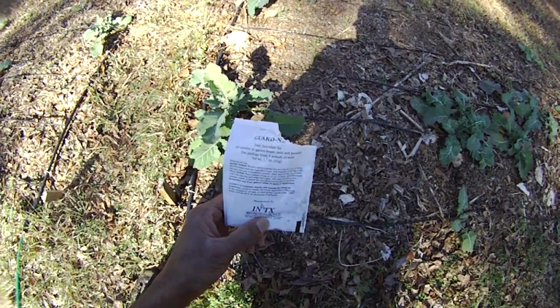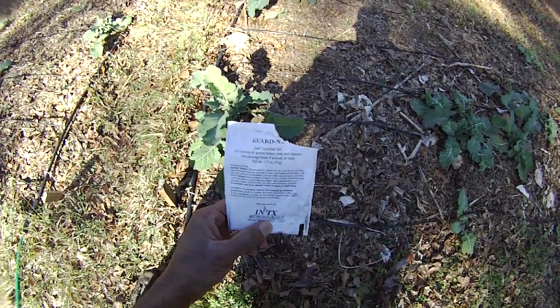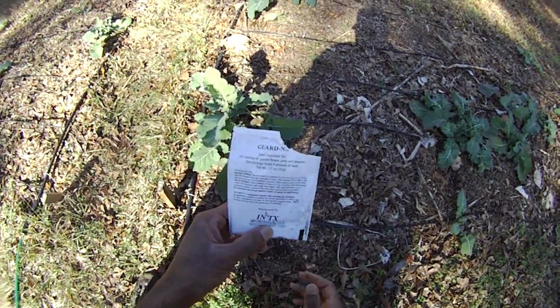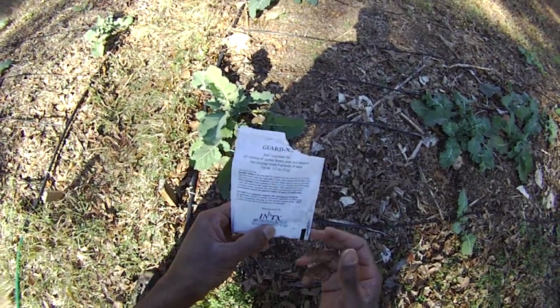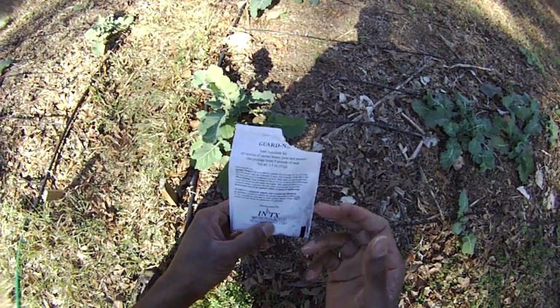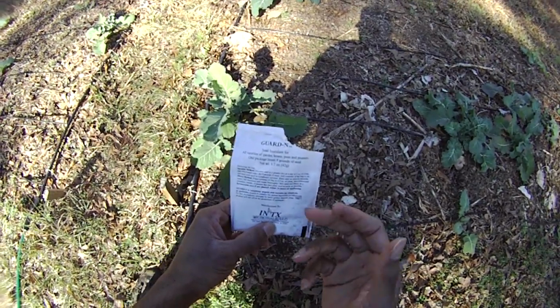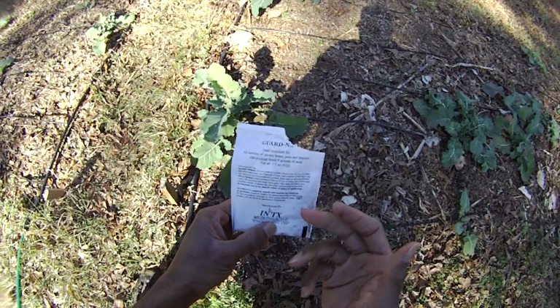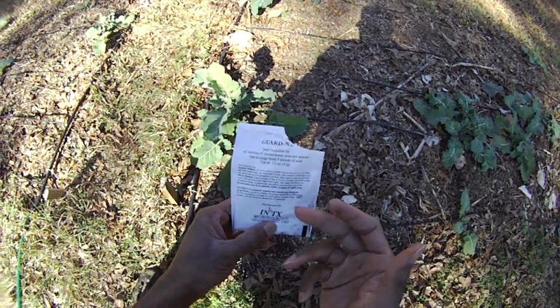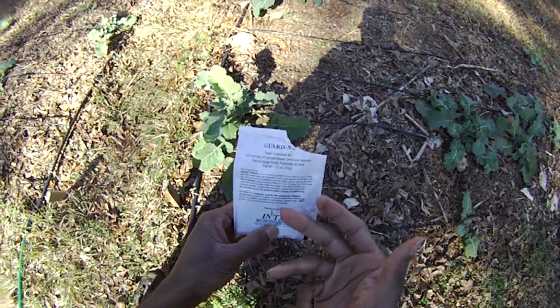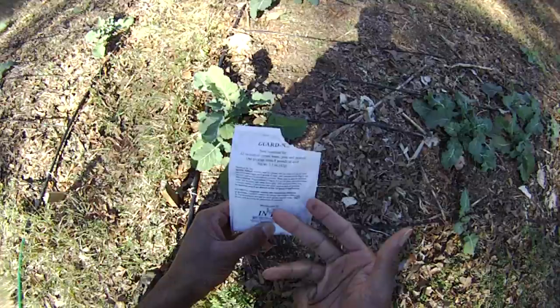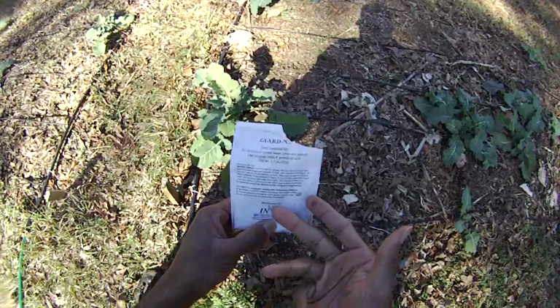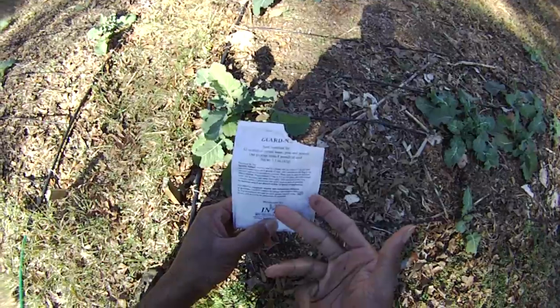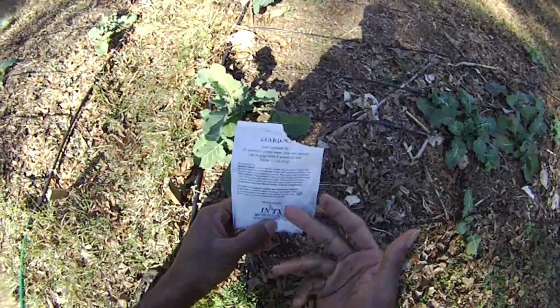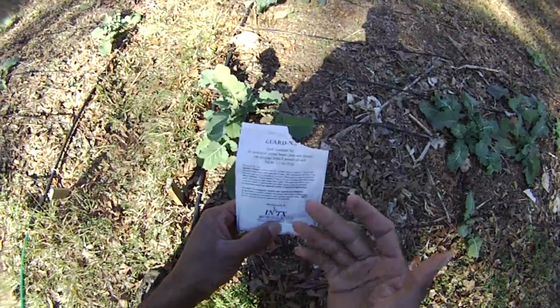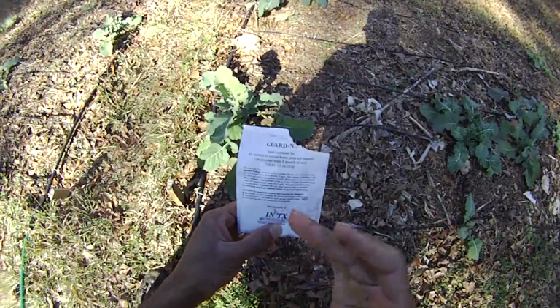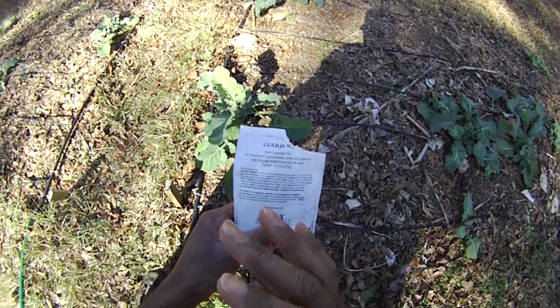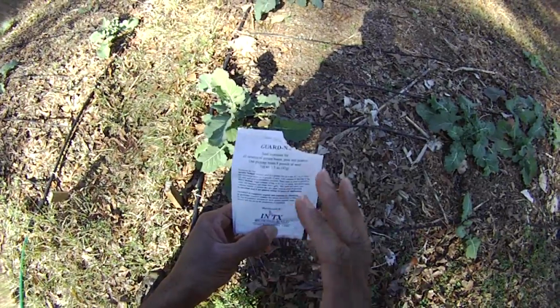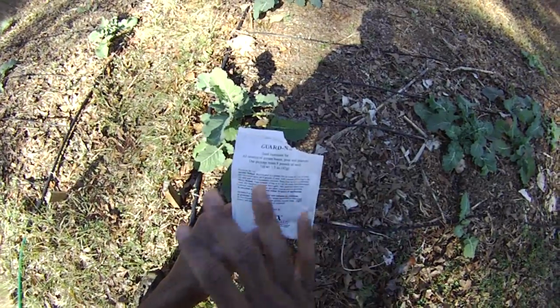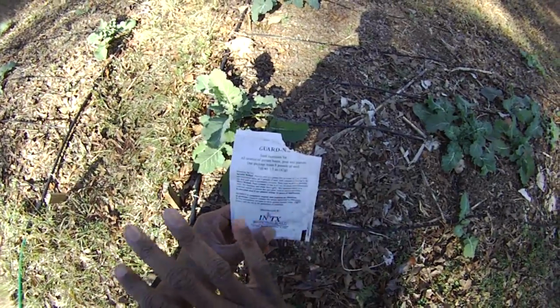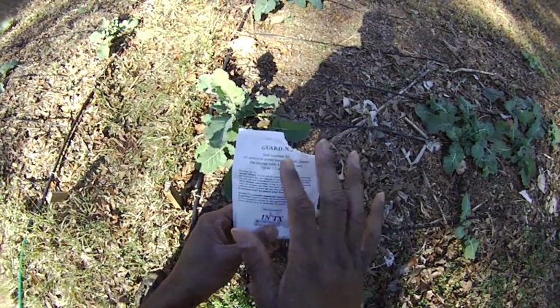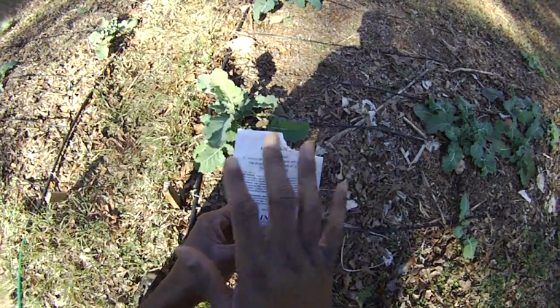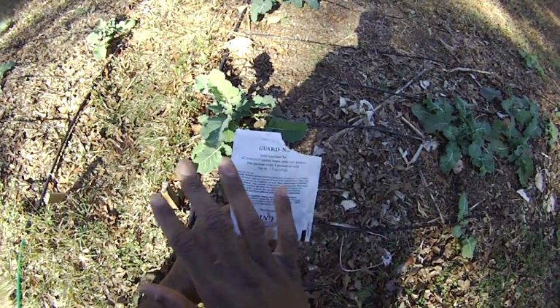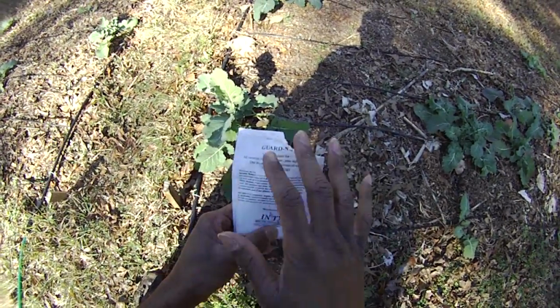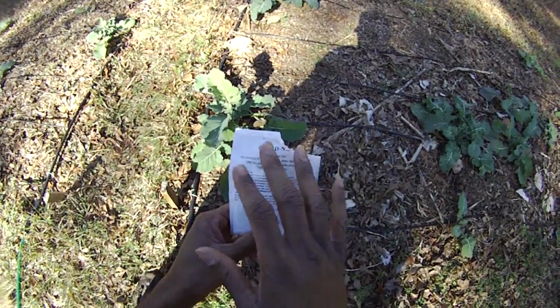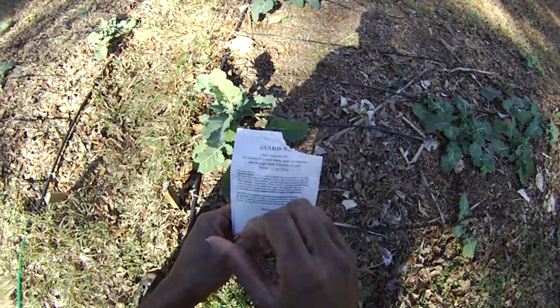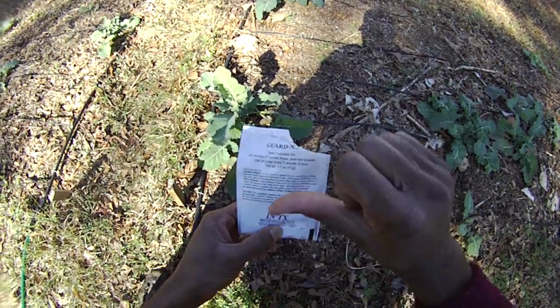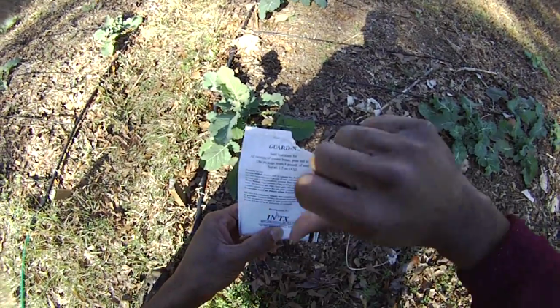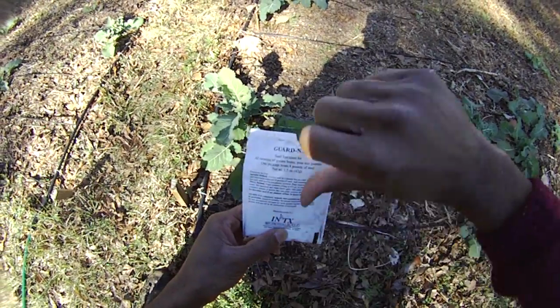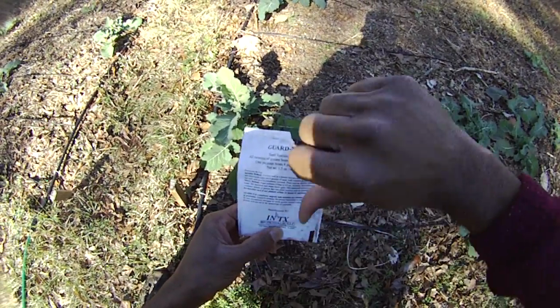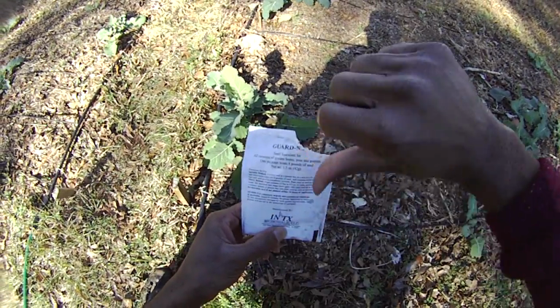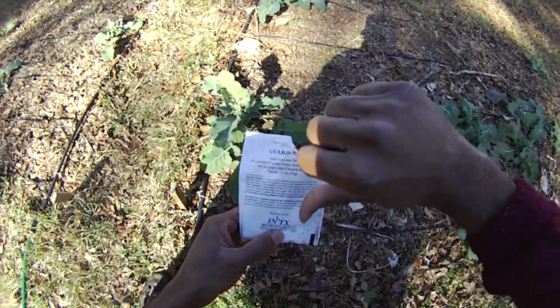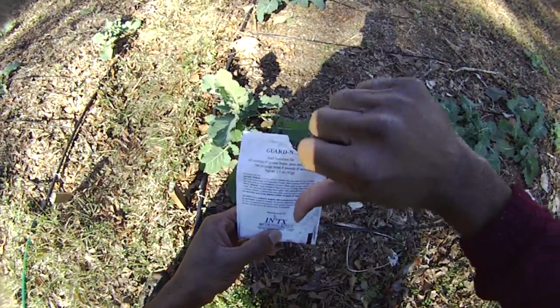What it does — it's a microbe. You don't want to breathe it. Do not breathe this stuff. Just a bad idea.